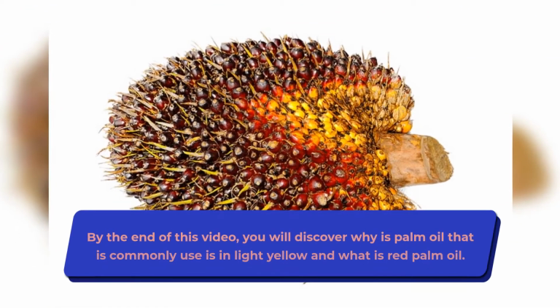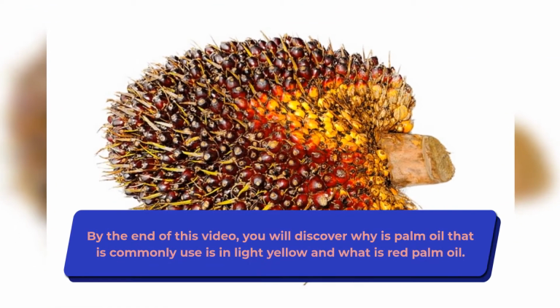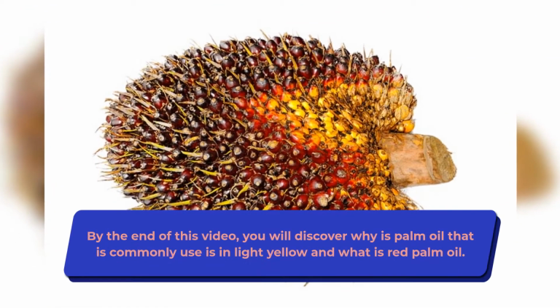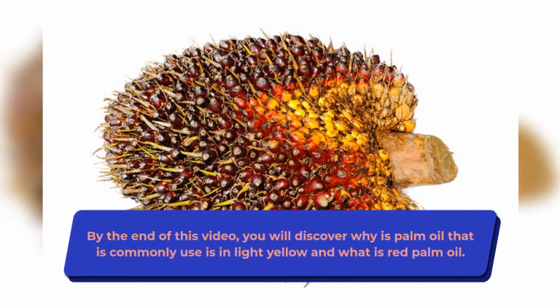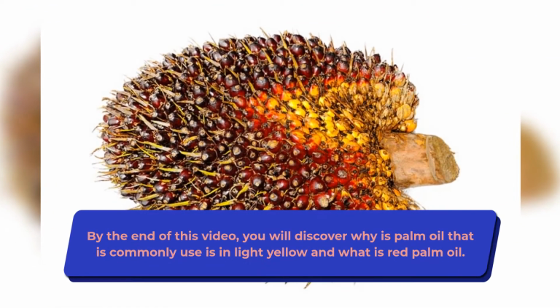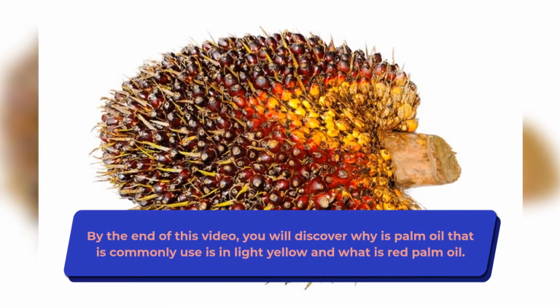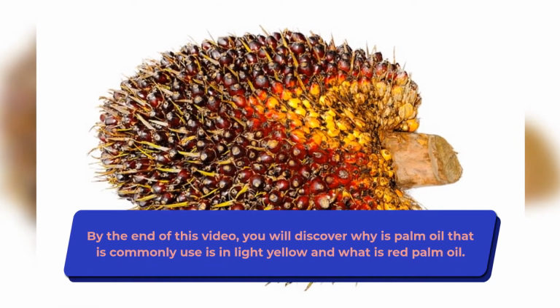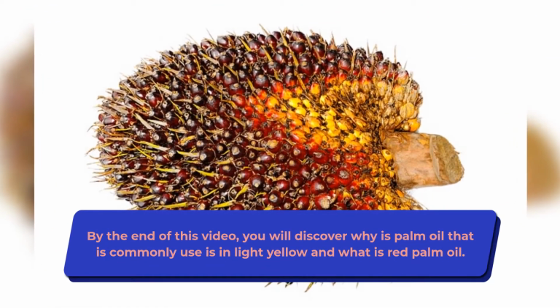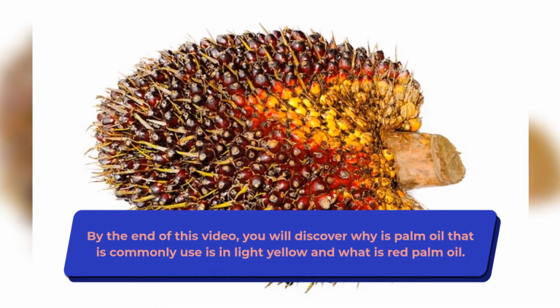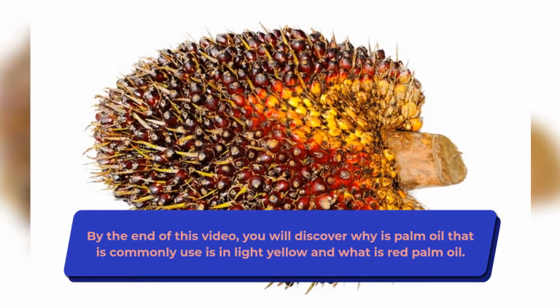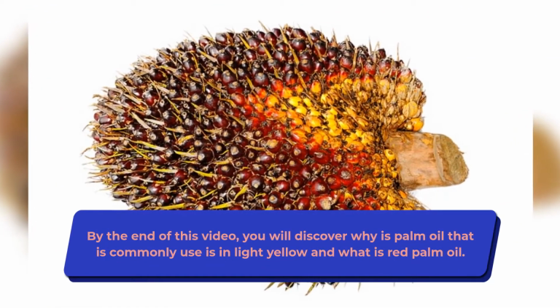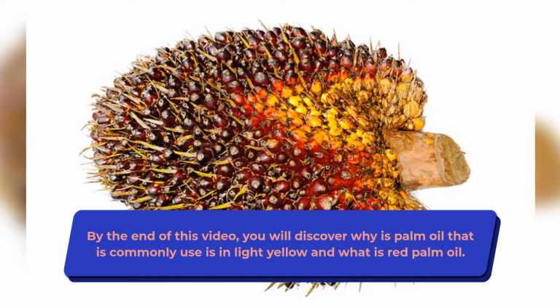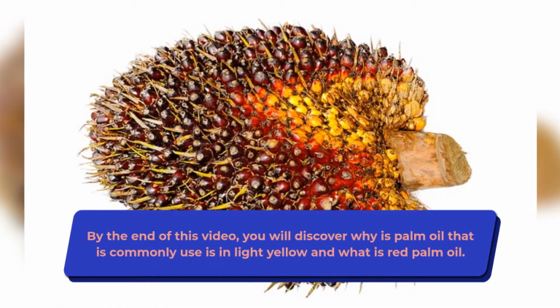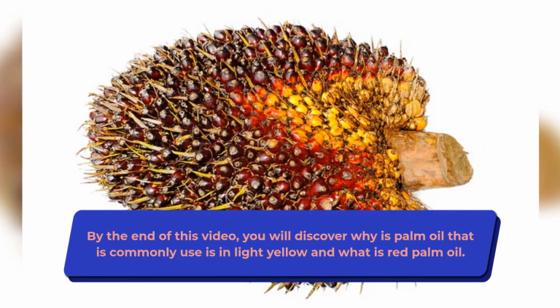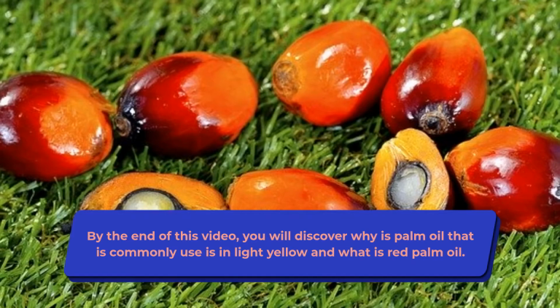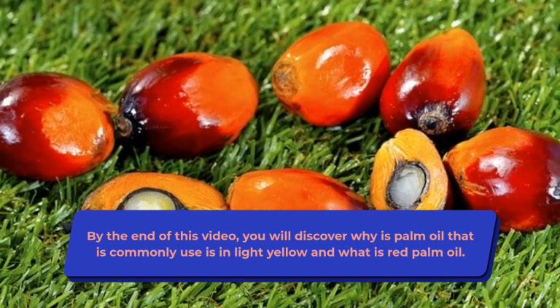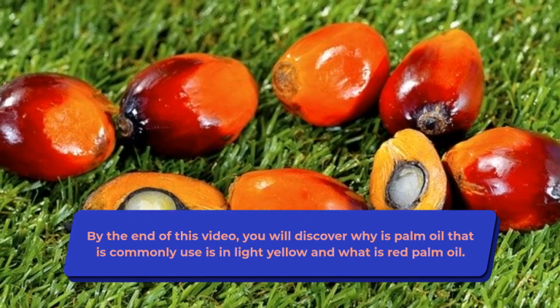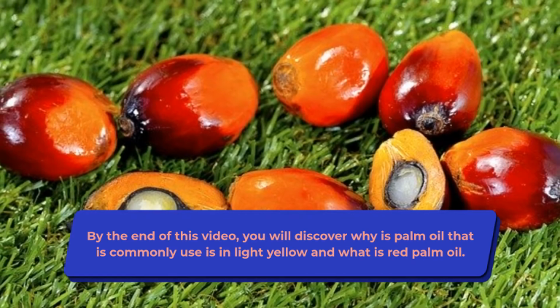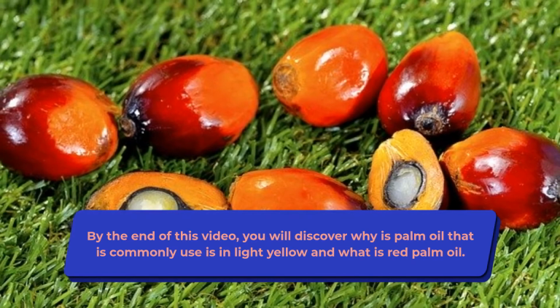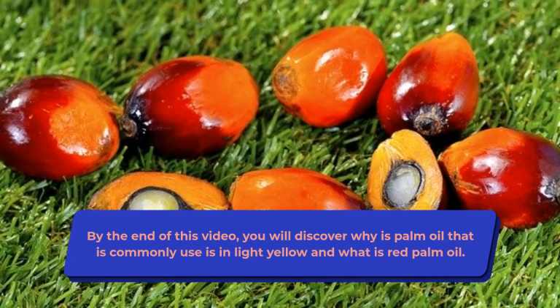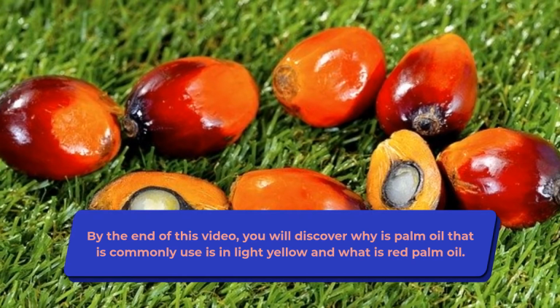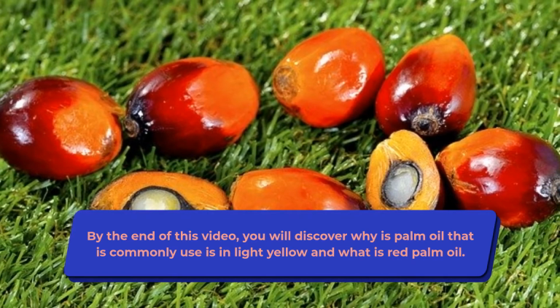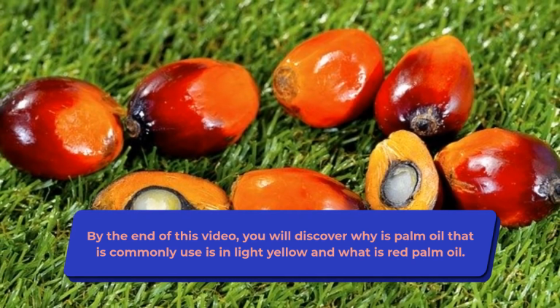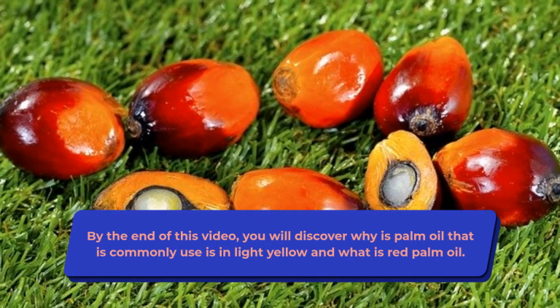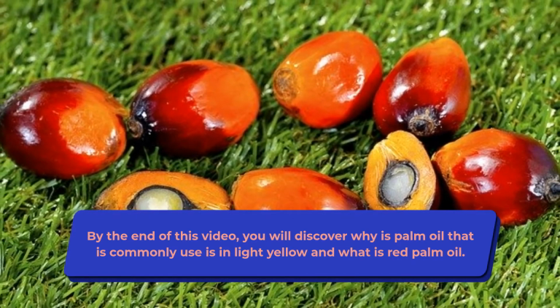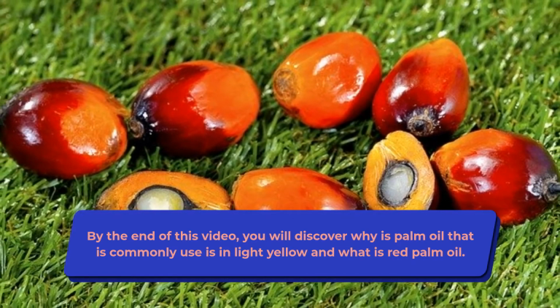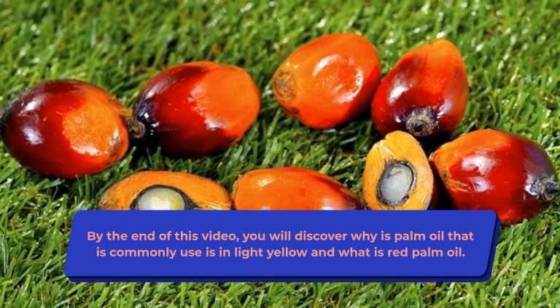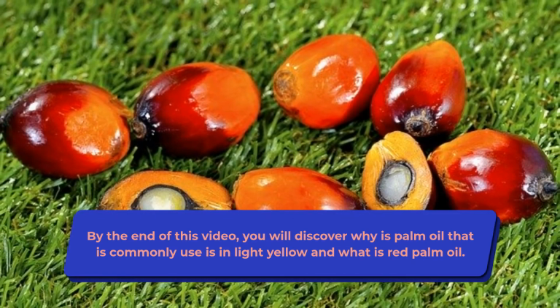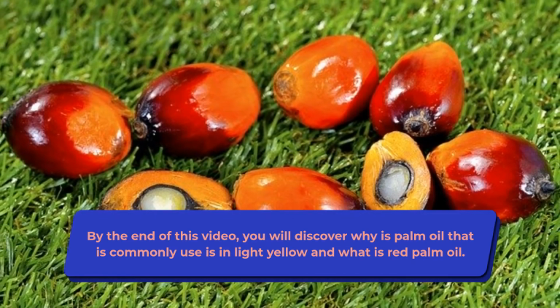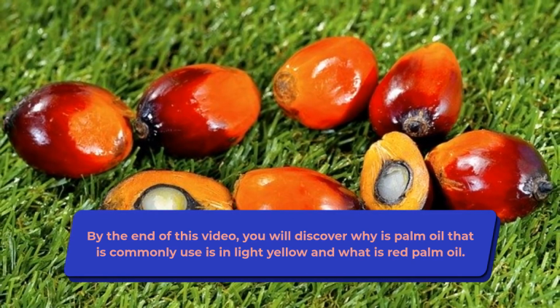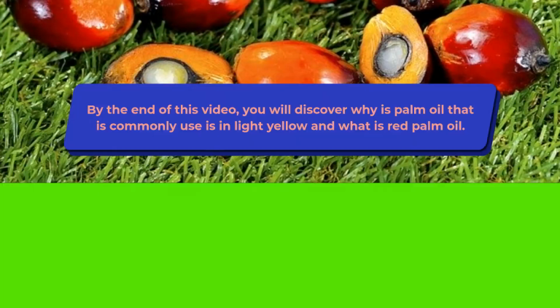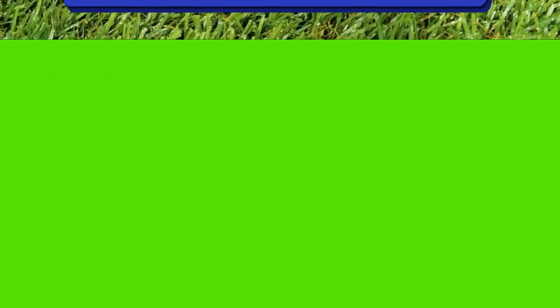By the end of this video, you will discover why the palm oil that is commonly used is light yellow, and what red palm oil is.